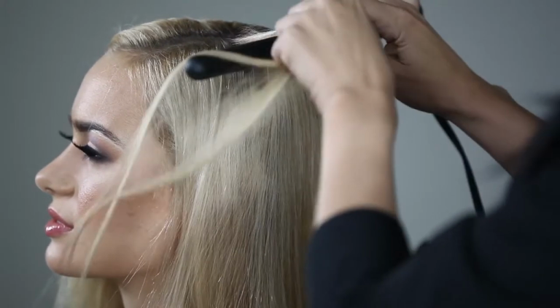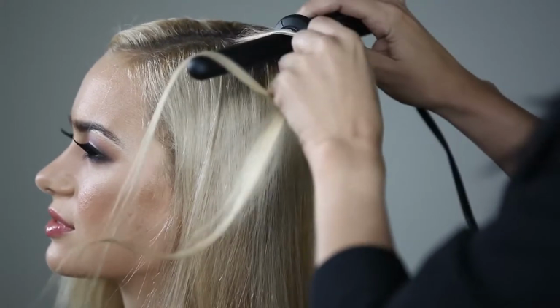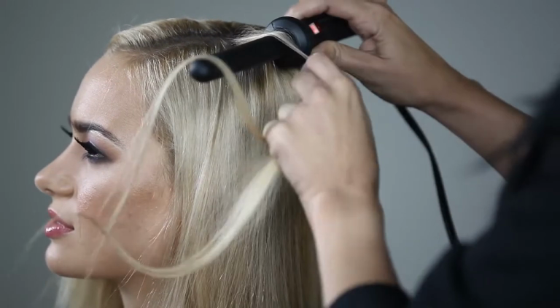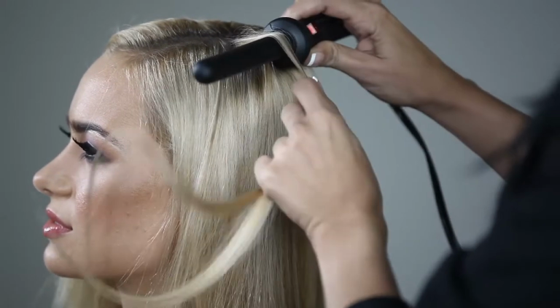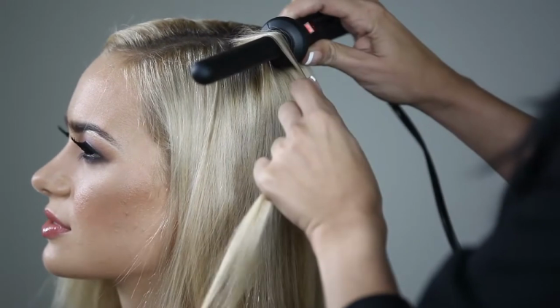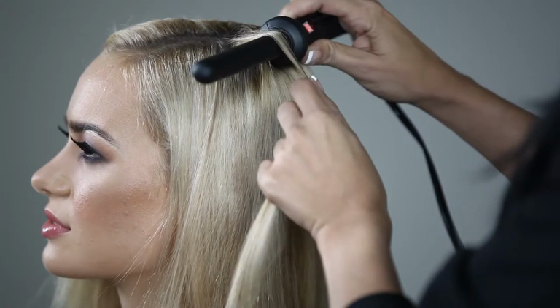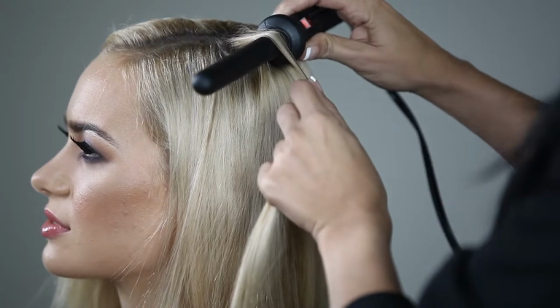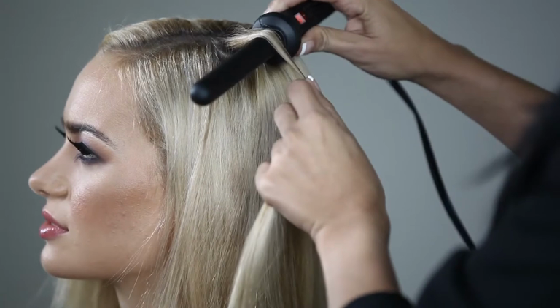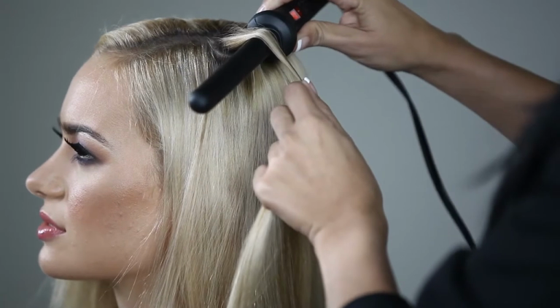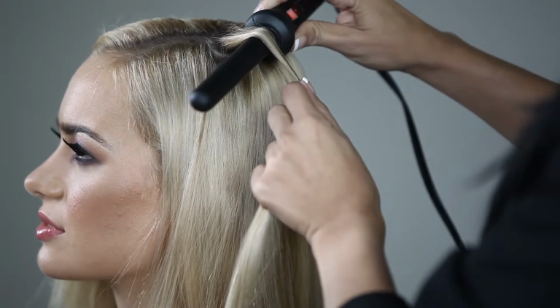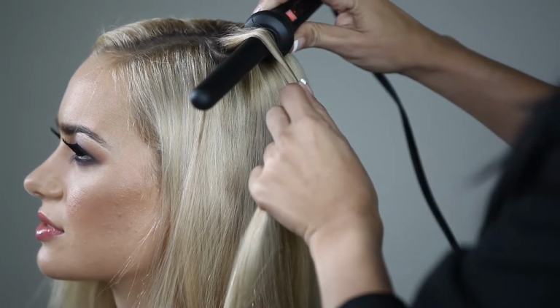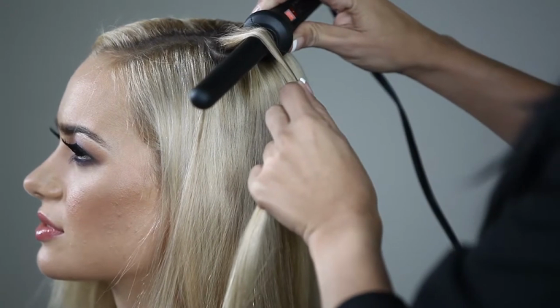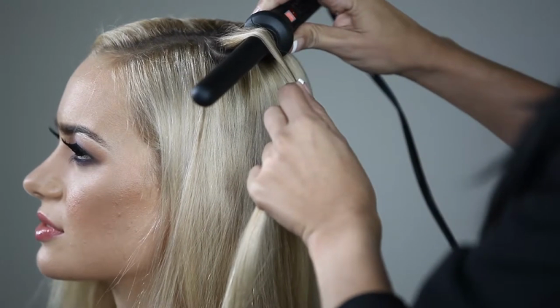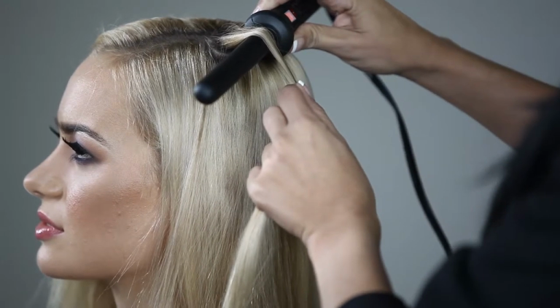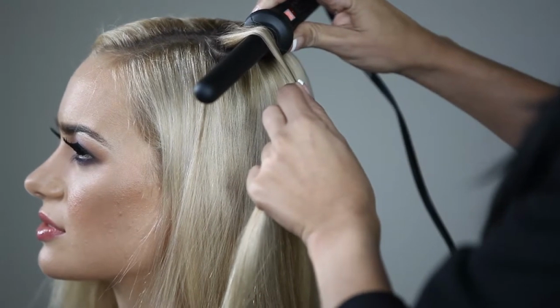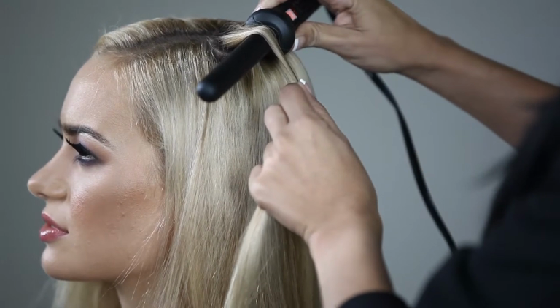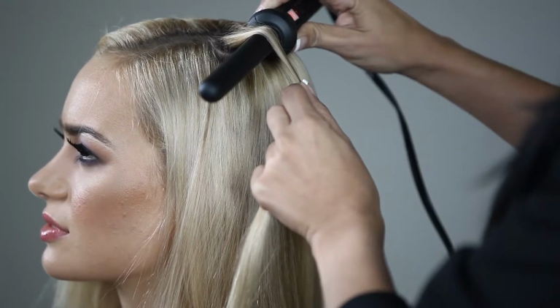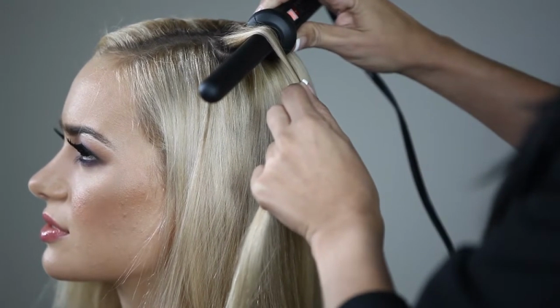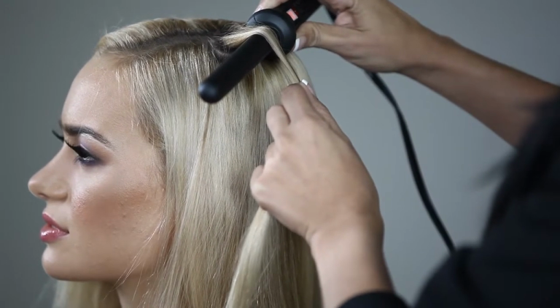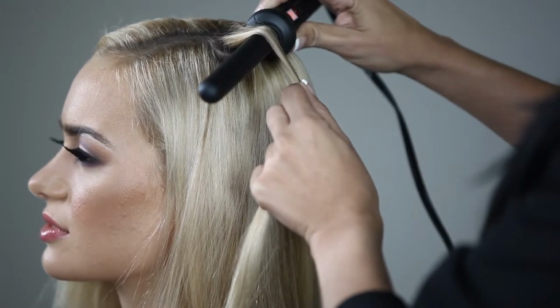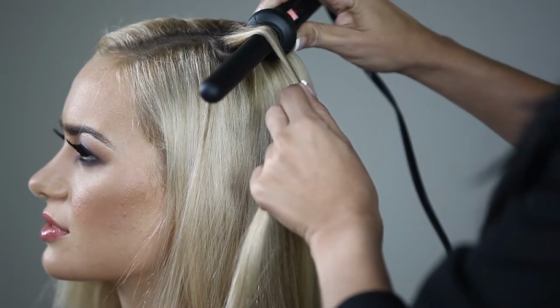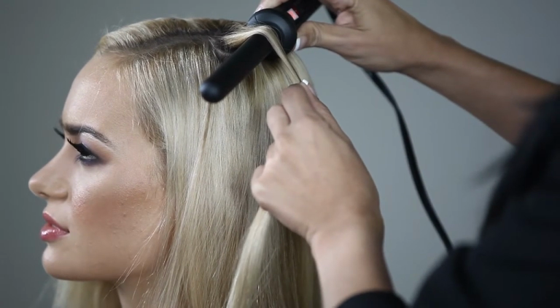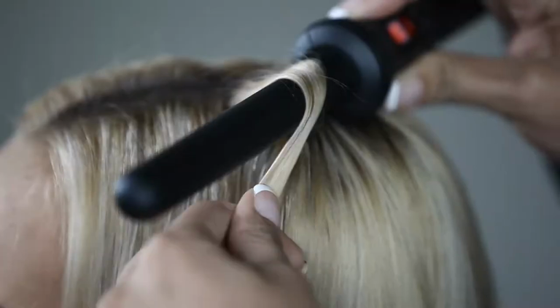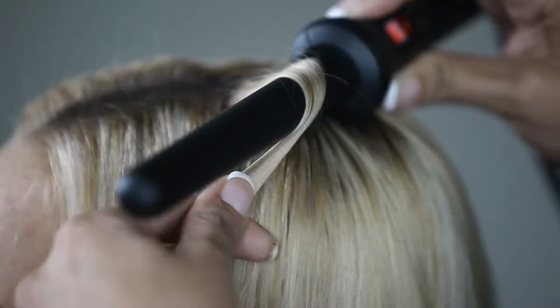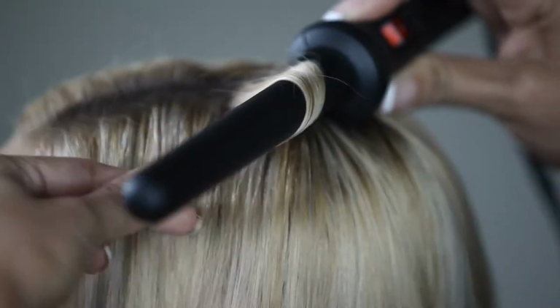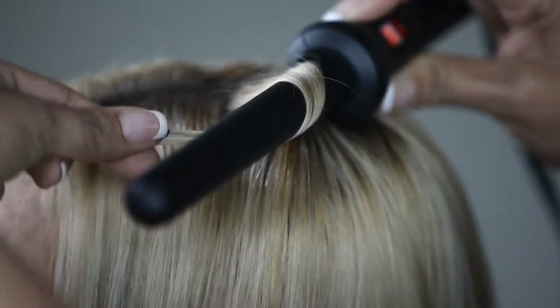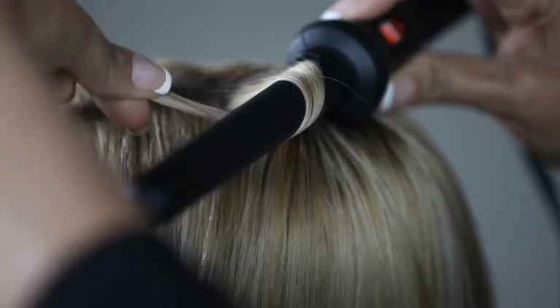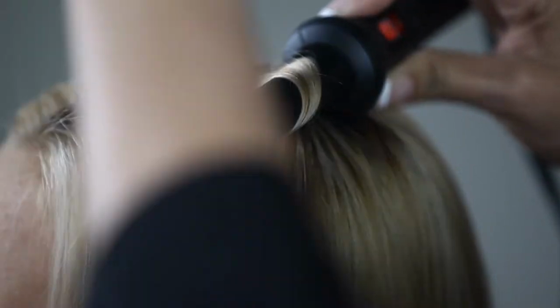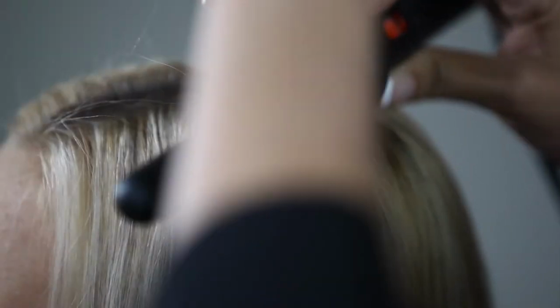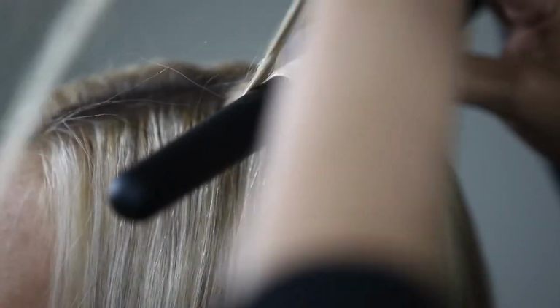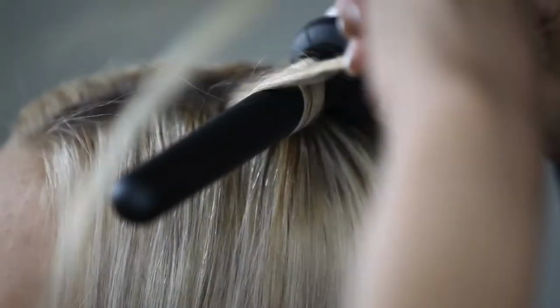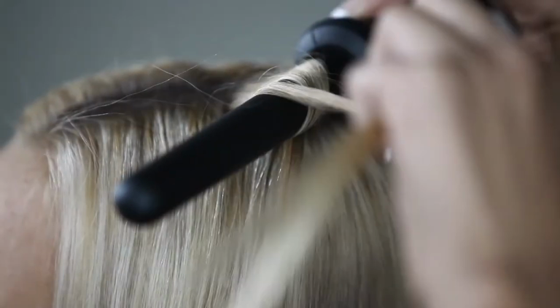Pinch the hair close to the root. Wrap the hair side by side, never overlapping, from root to tip.